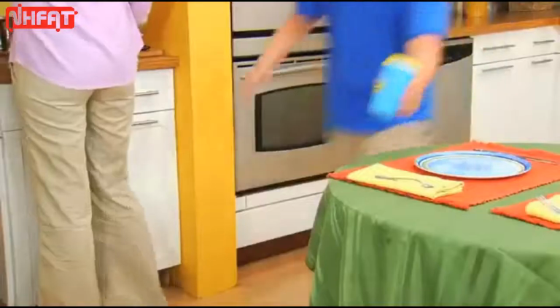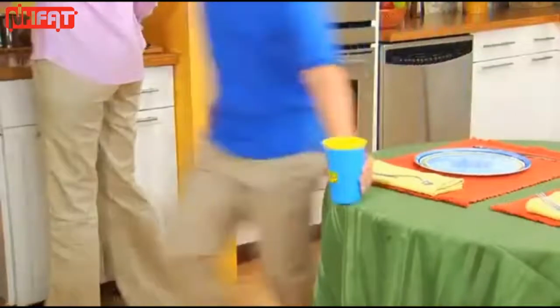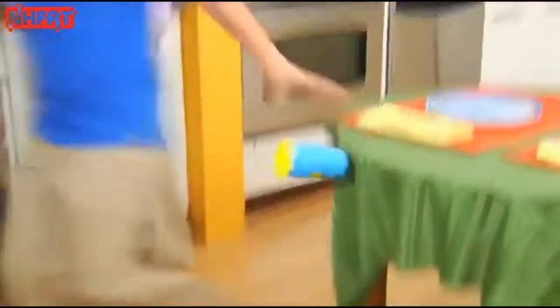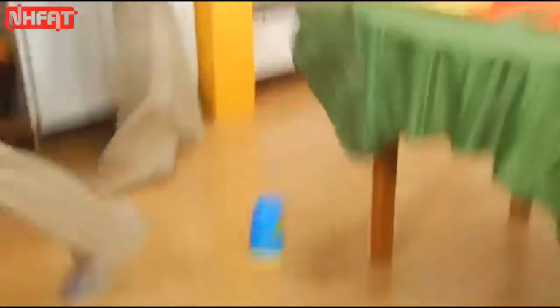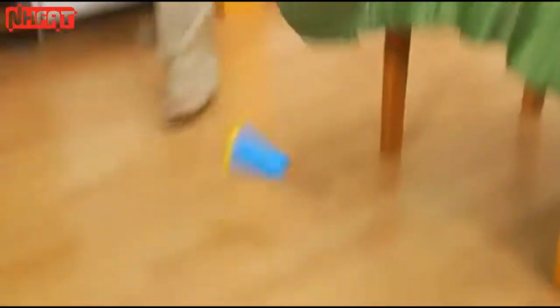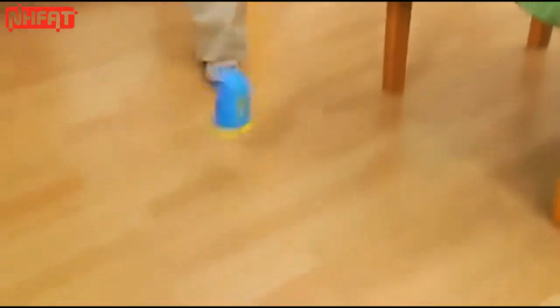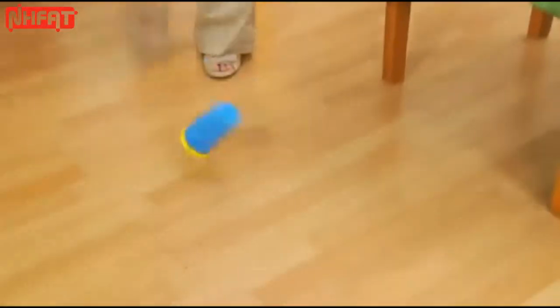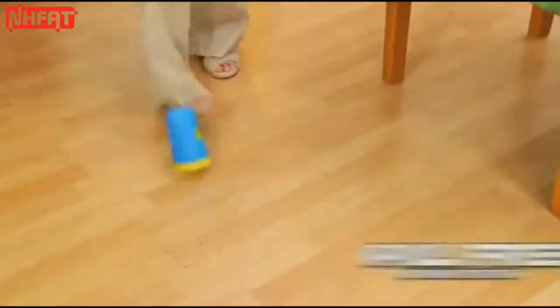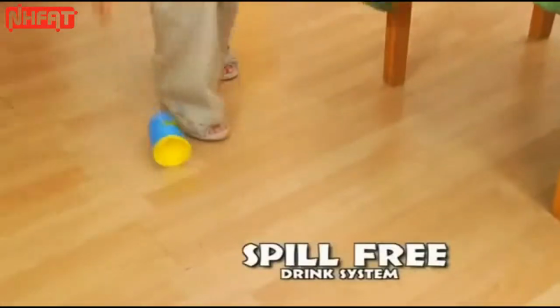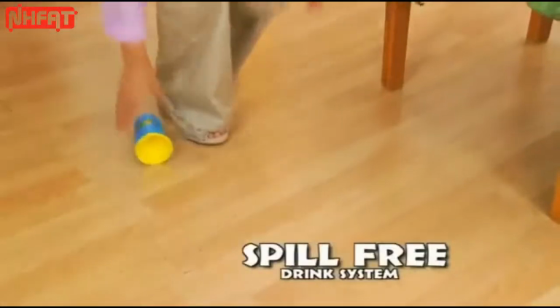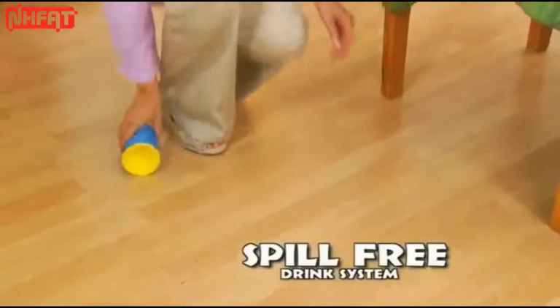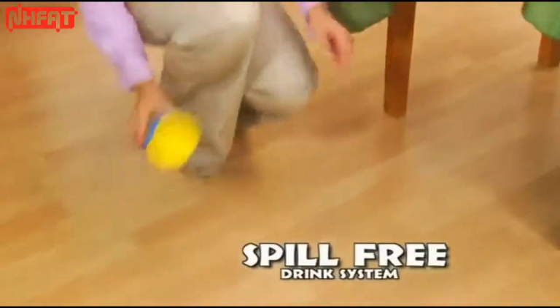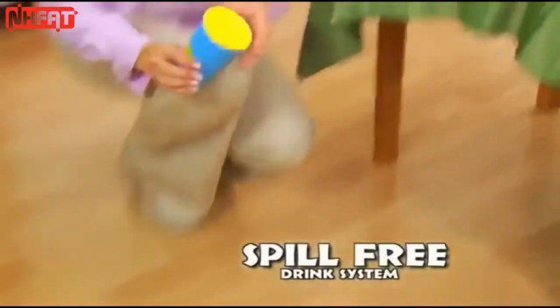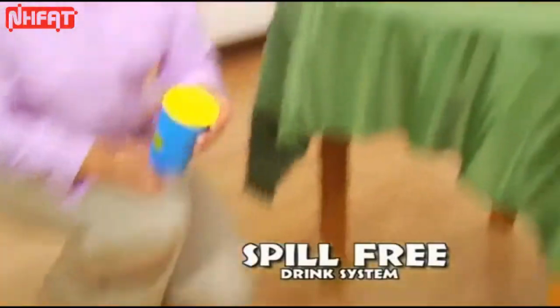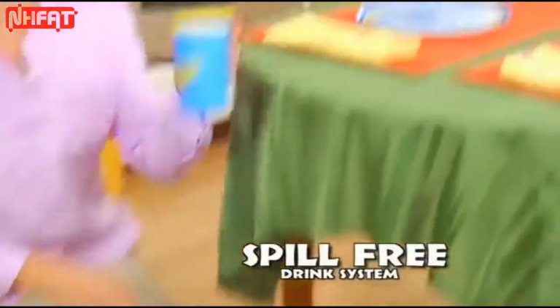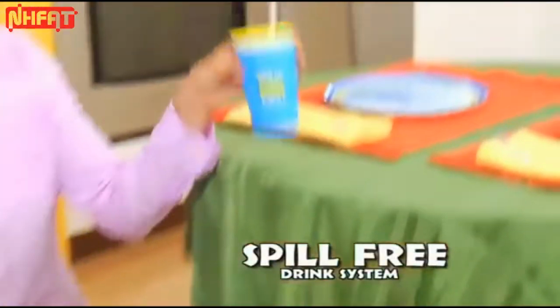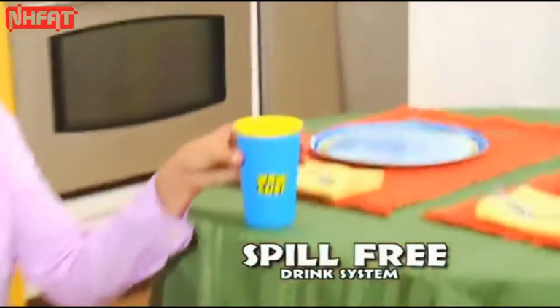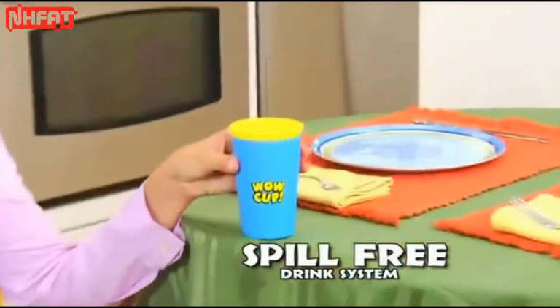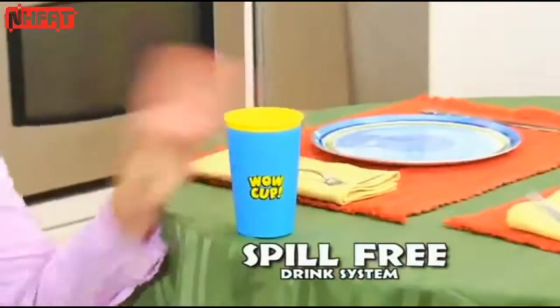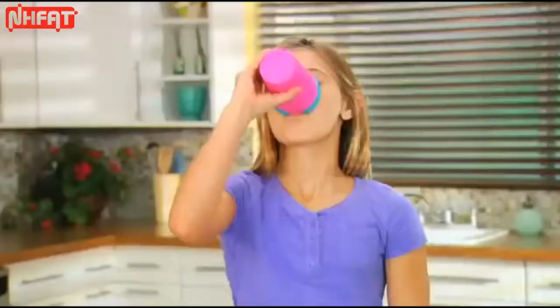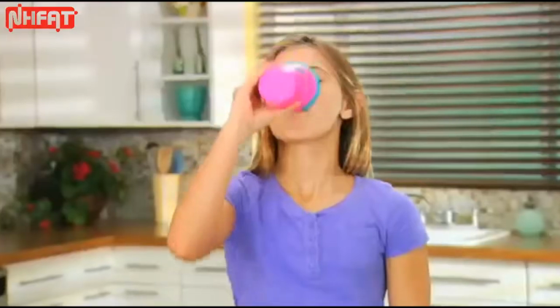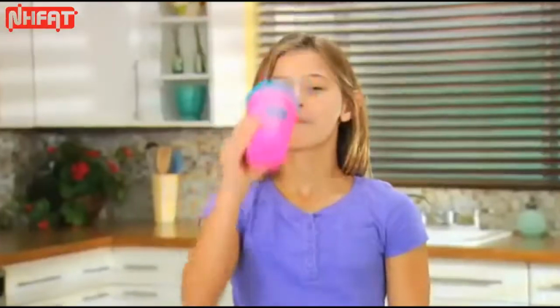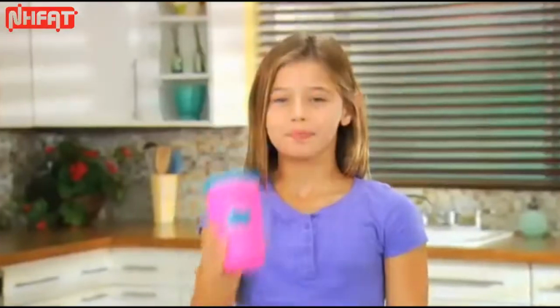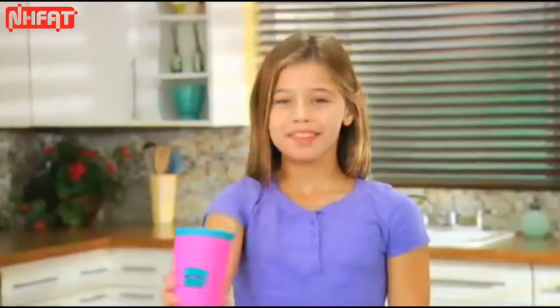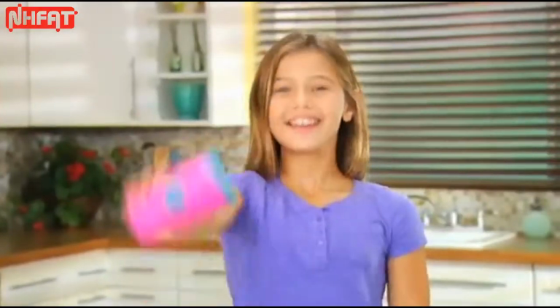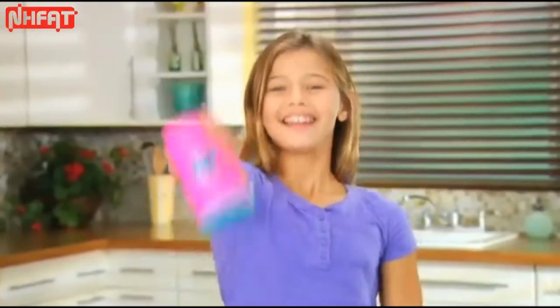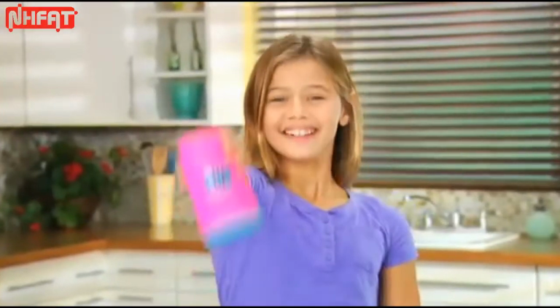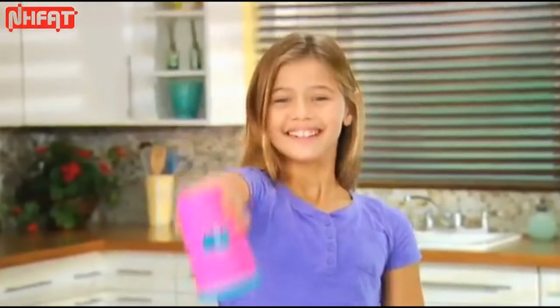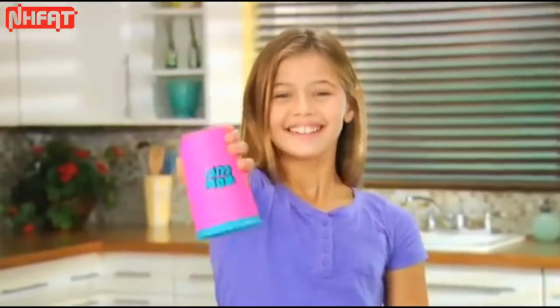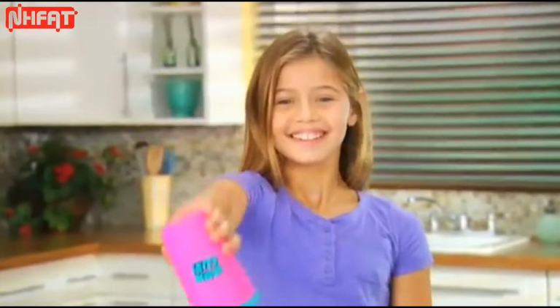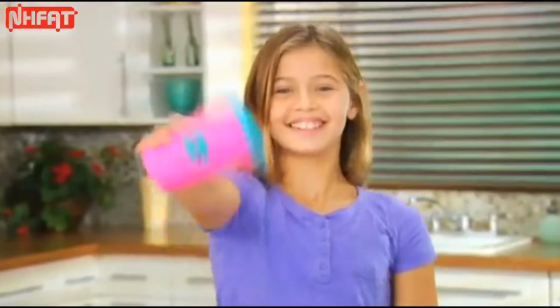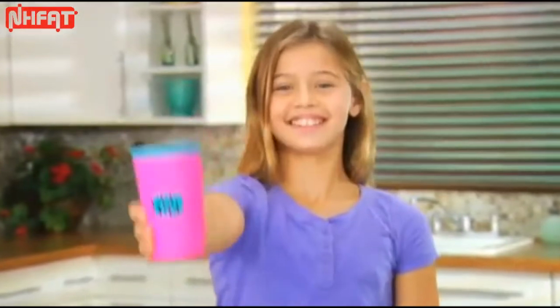WOW Cup is the new spill-free drink system you can gulp, guzzle or sip and it won't spill or drip.